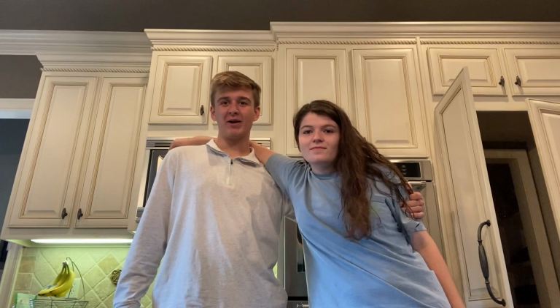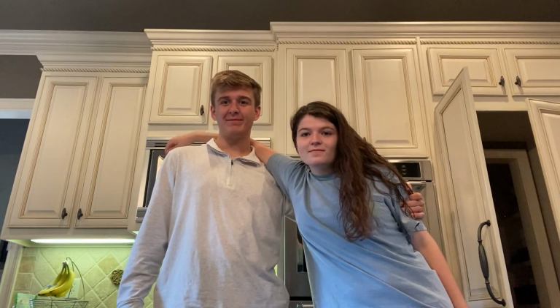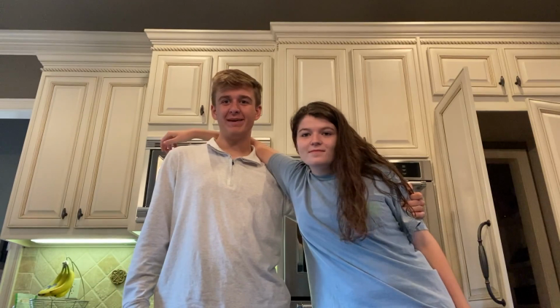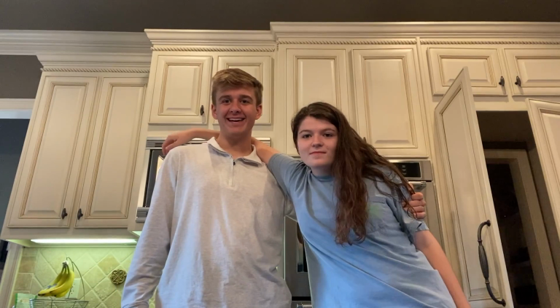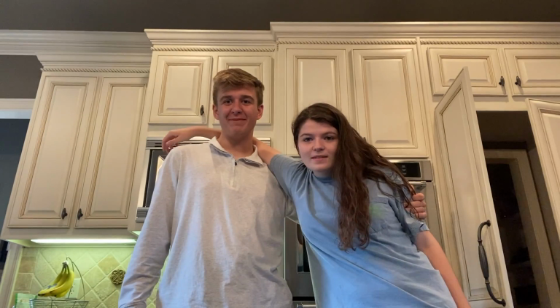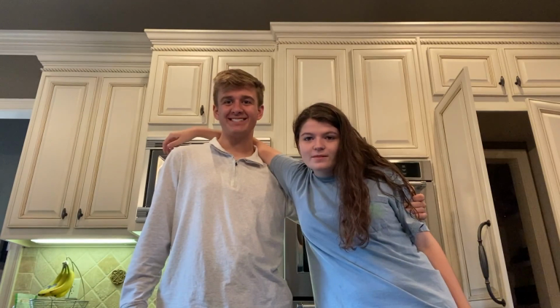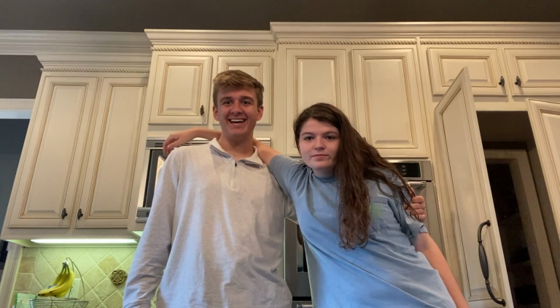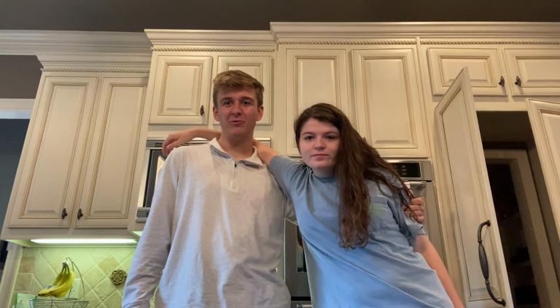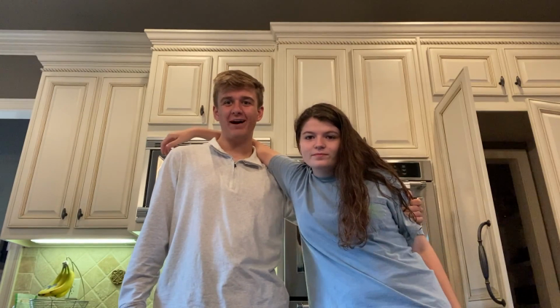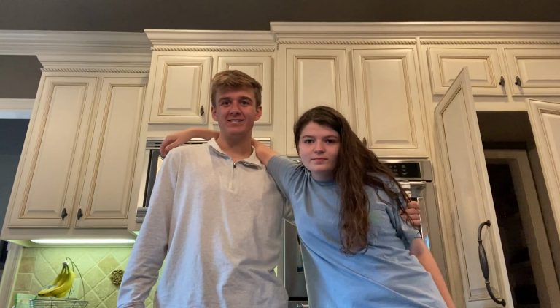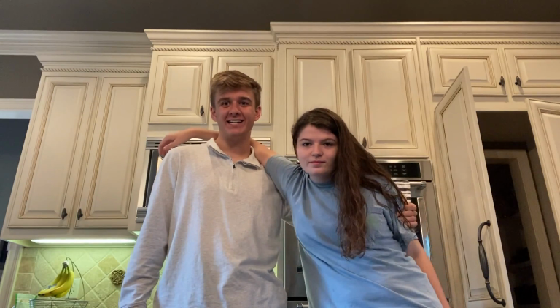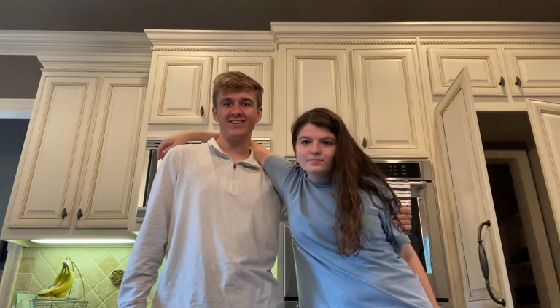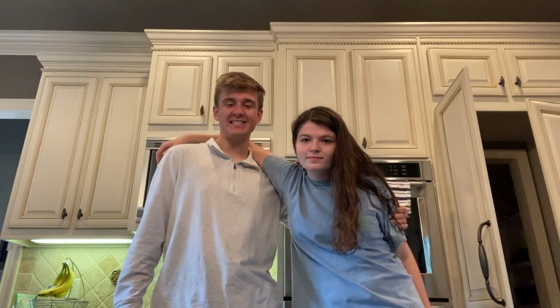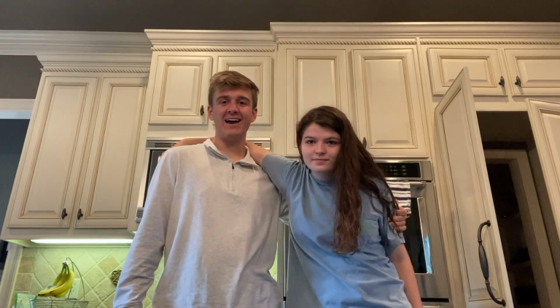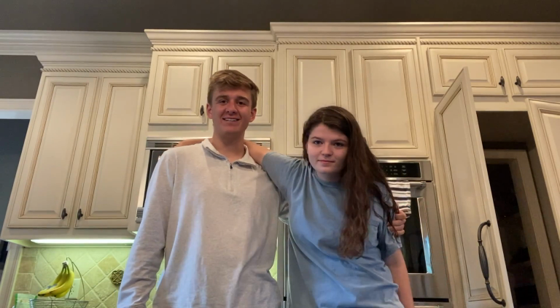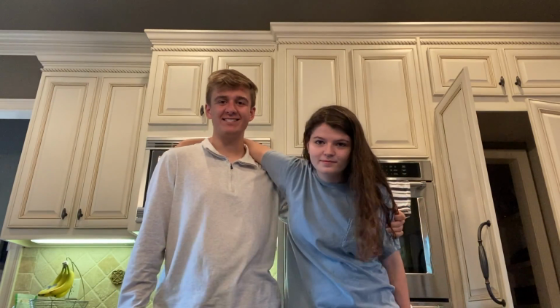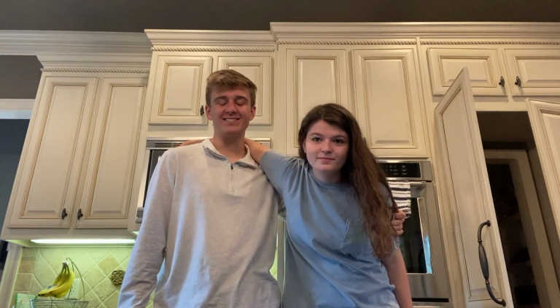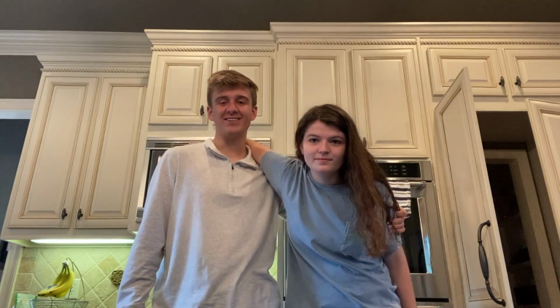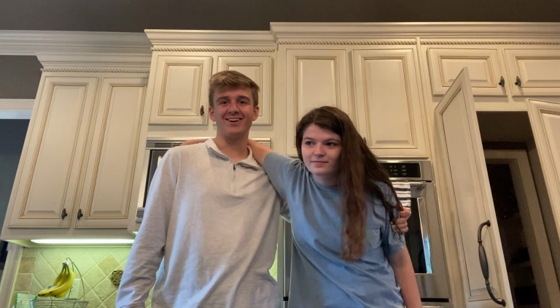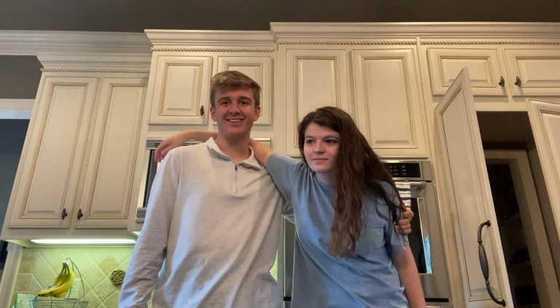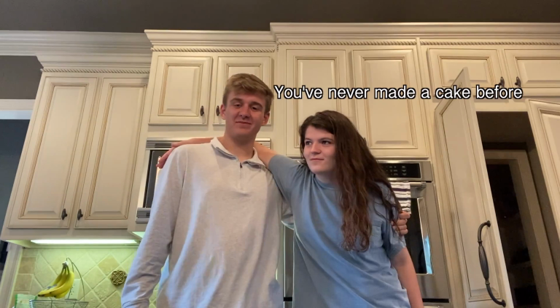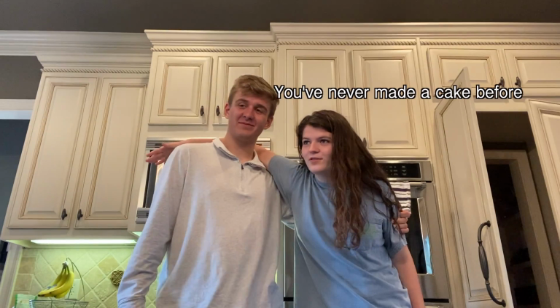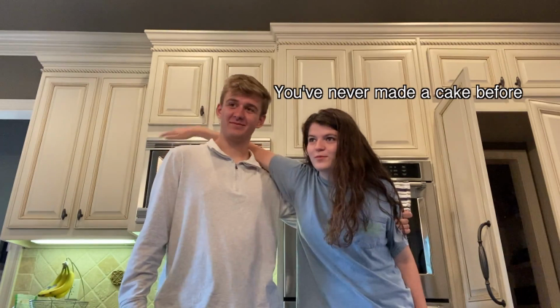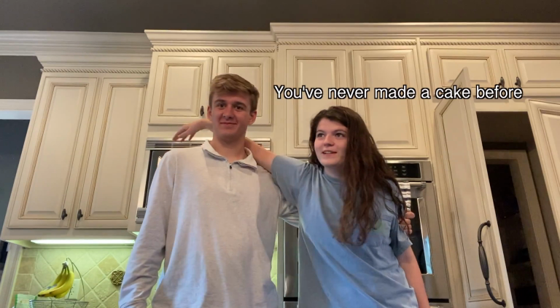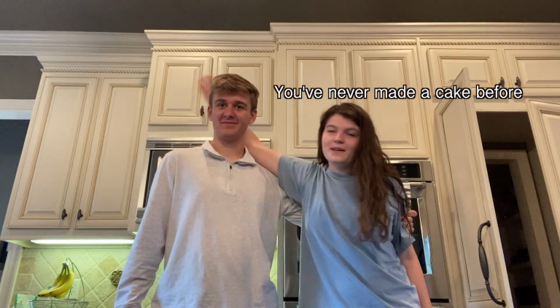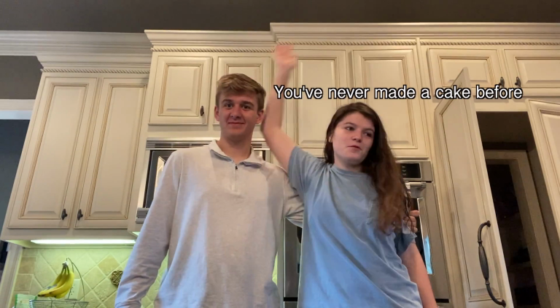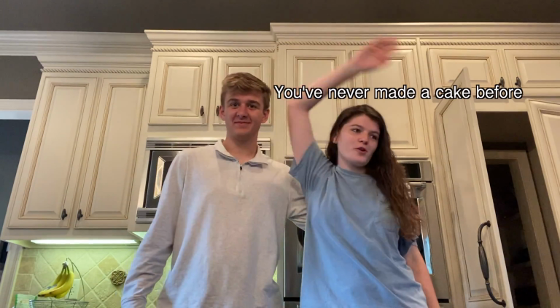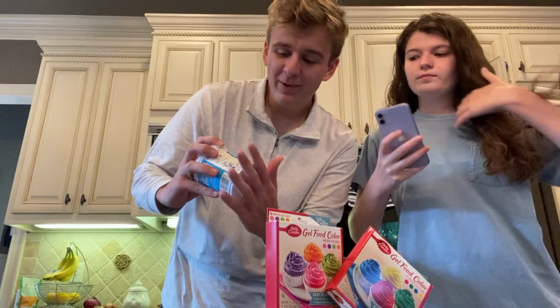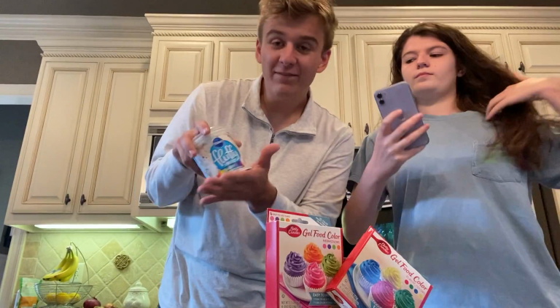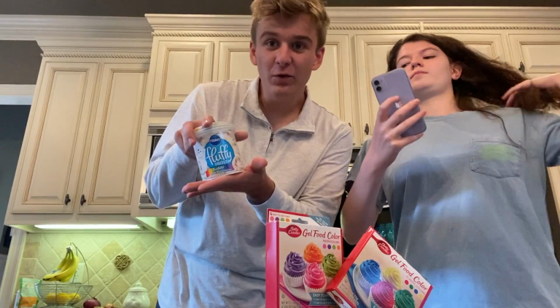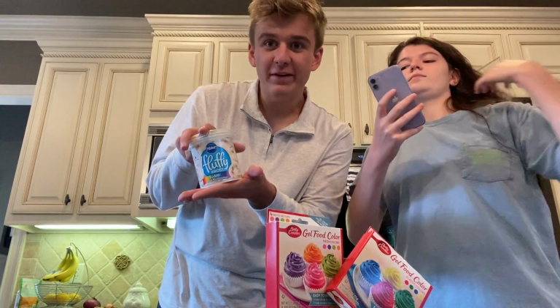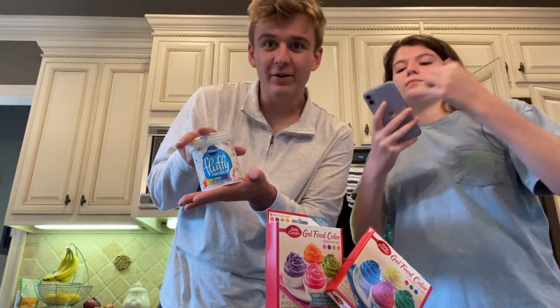We're gonna be making the best cake you will ever see in your entire existence on this earth. I've never made a cake before. We got fluffy throws.